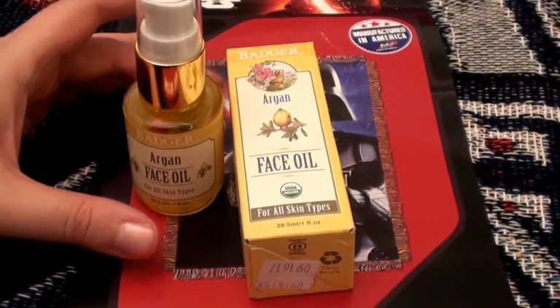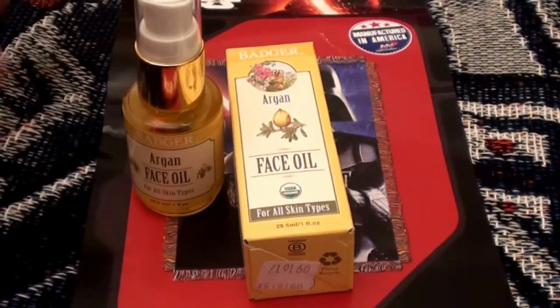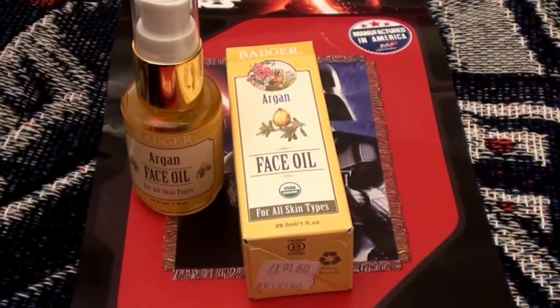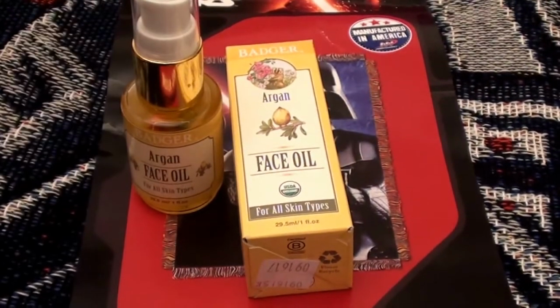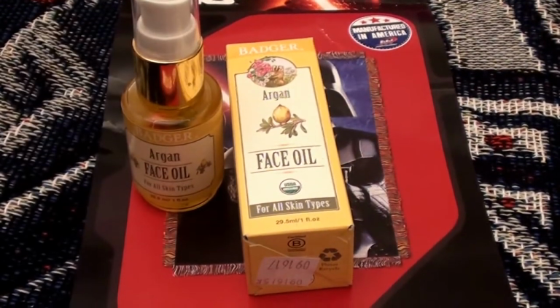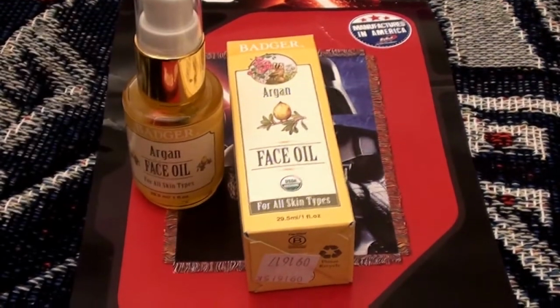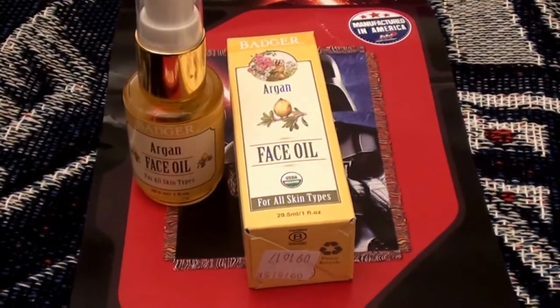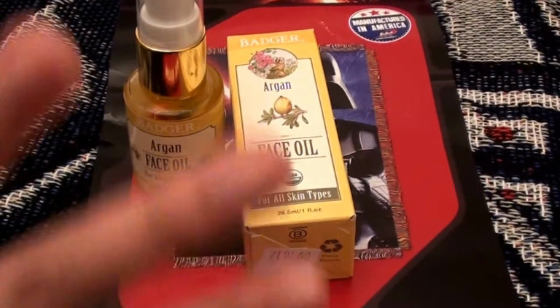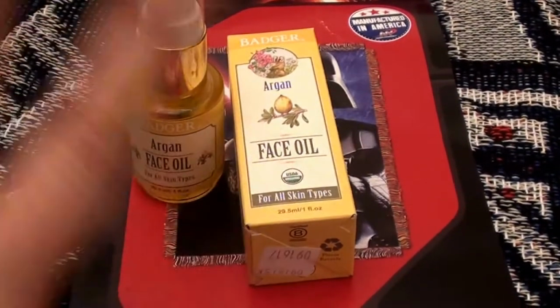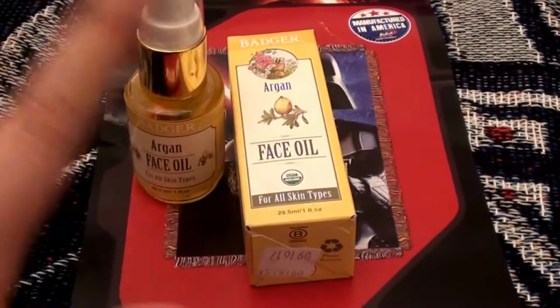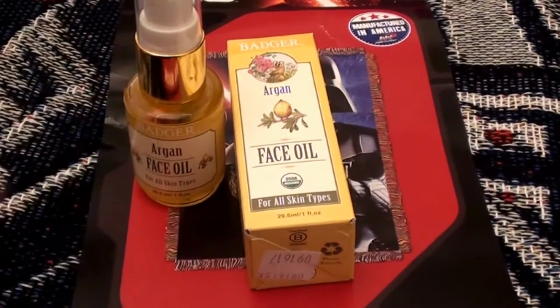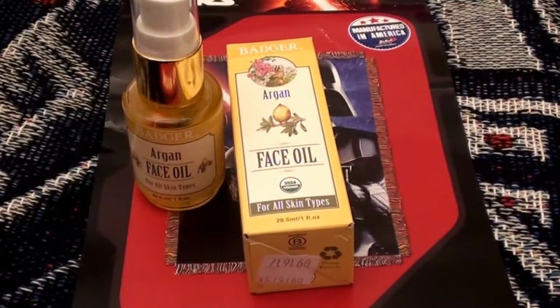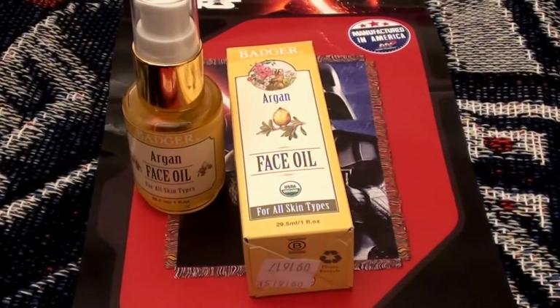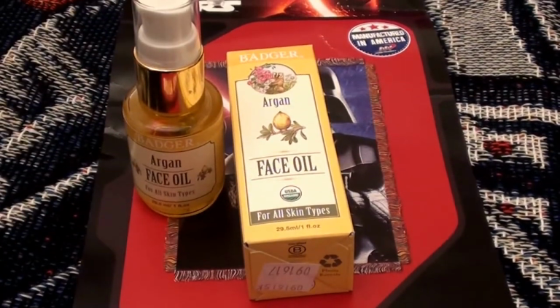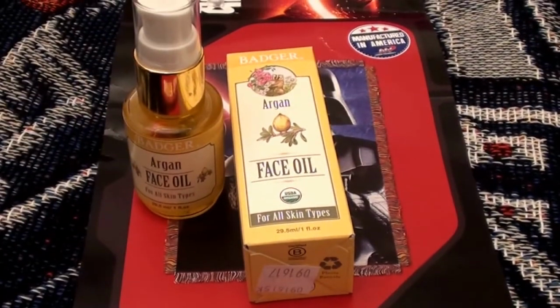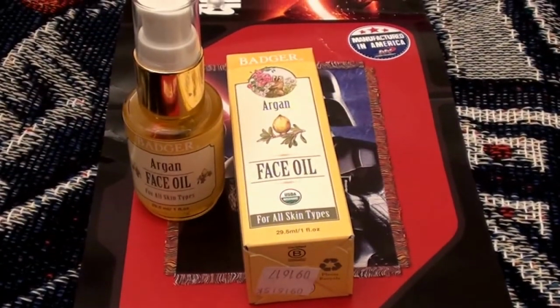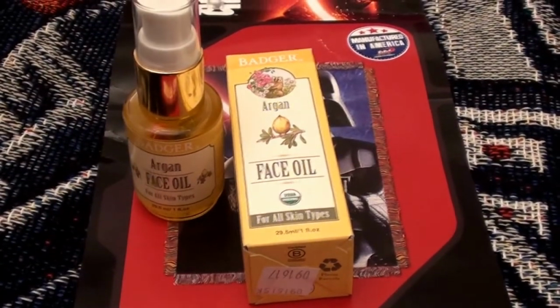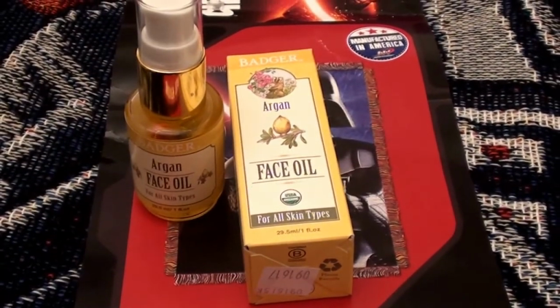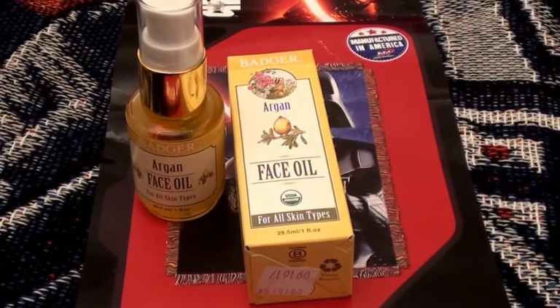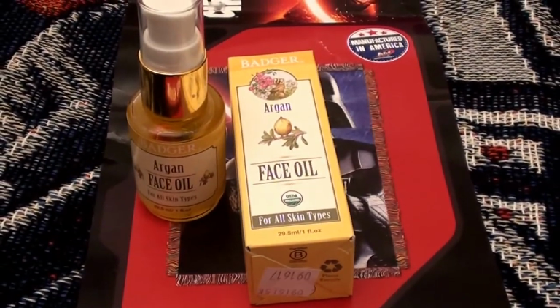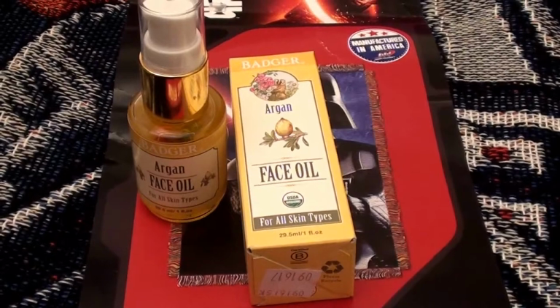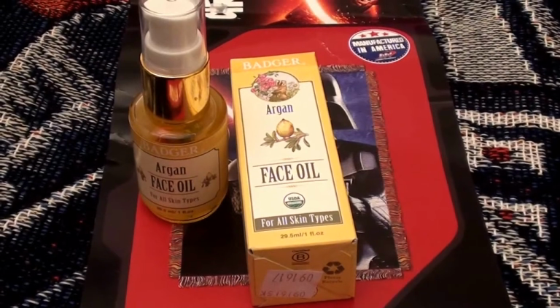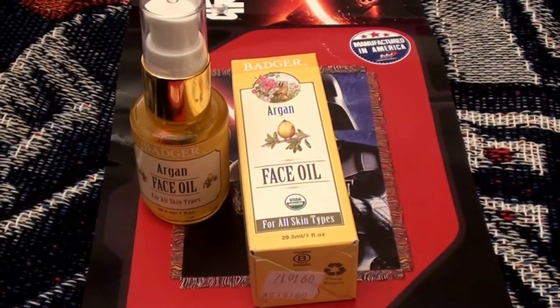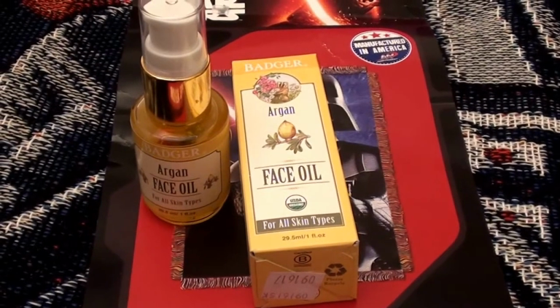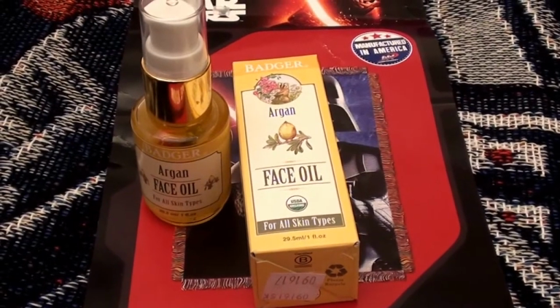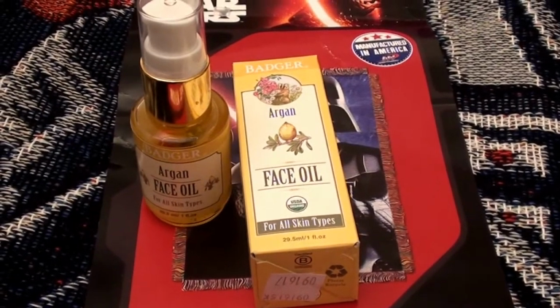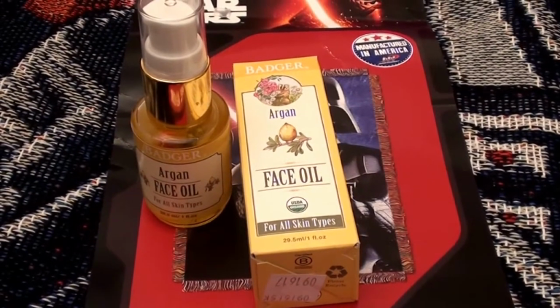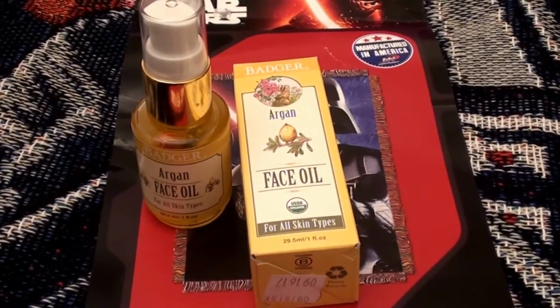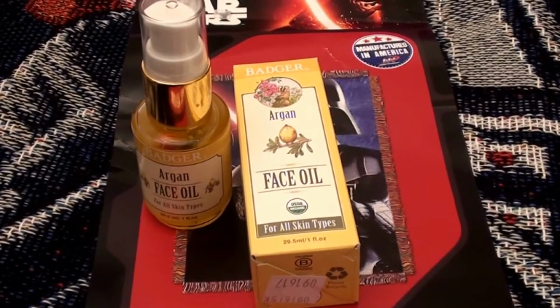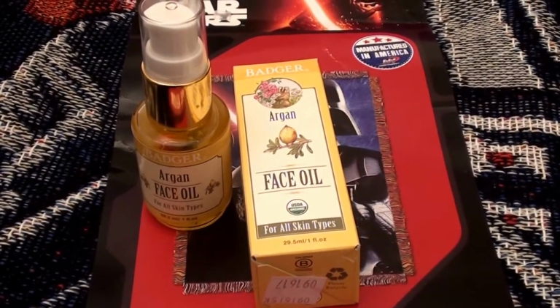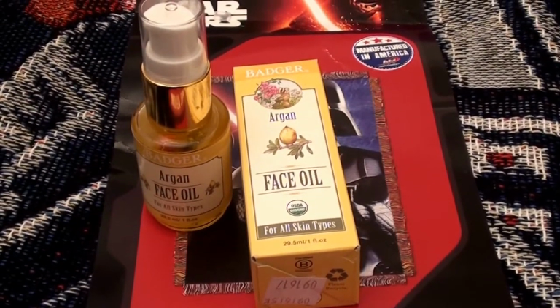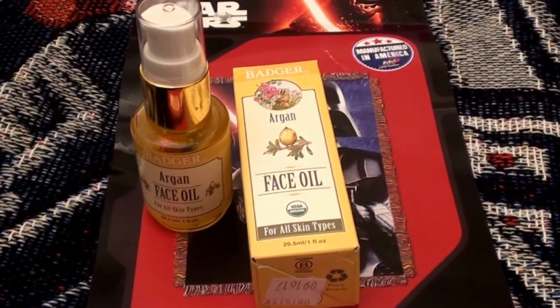Hello everybody out here on YouTube. It is I here with Beautiful Beauty, going to be doing a product review for you beauties today.